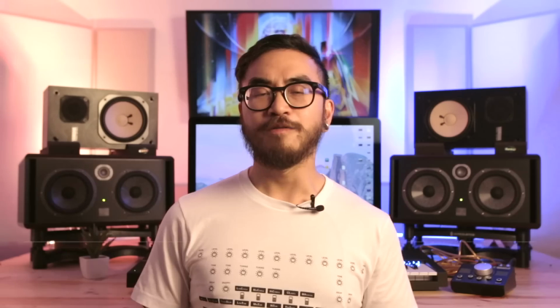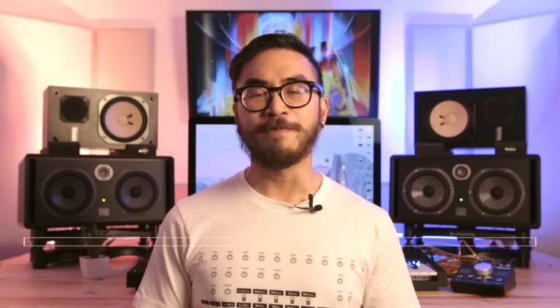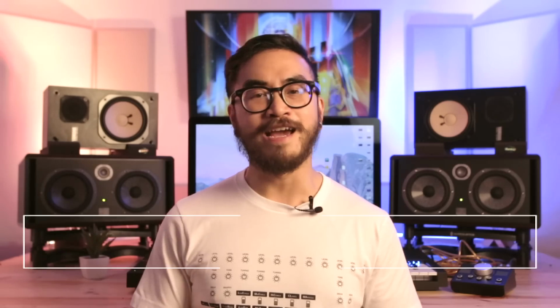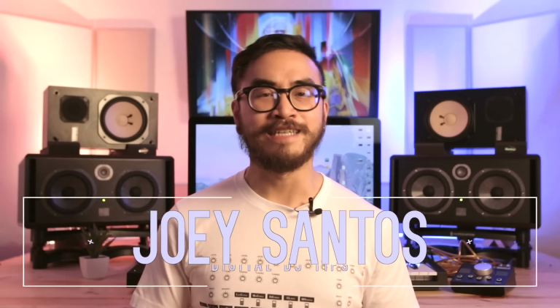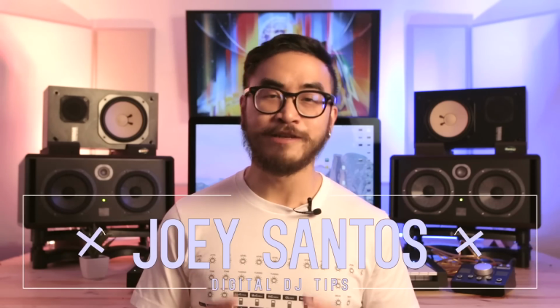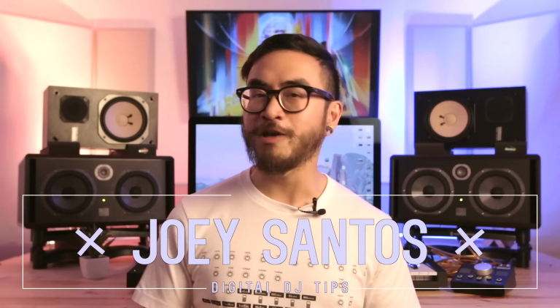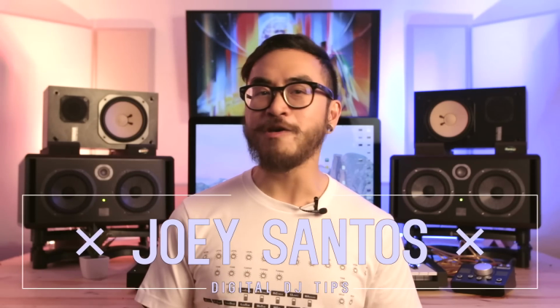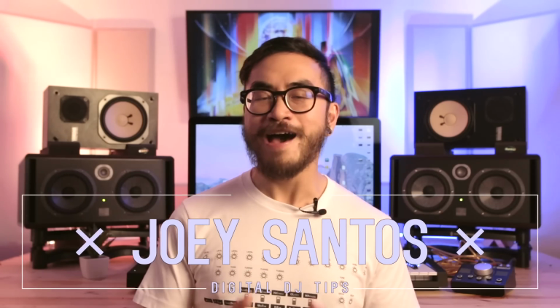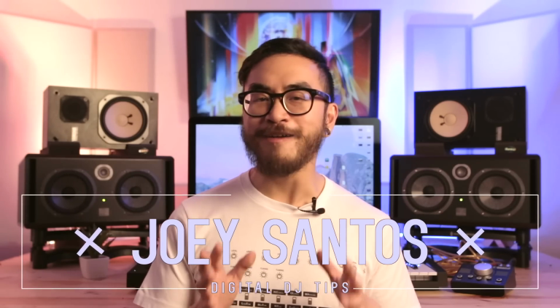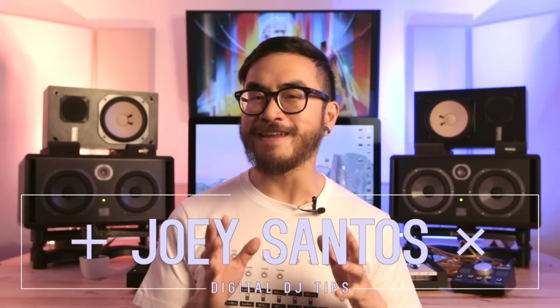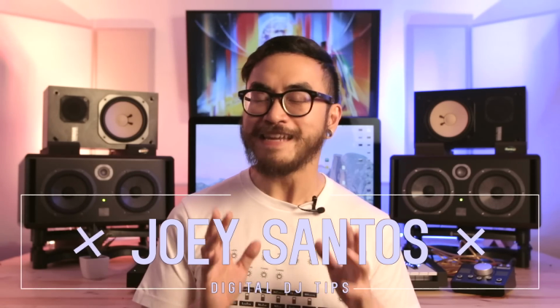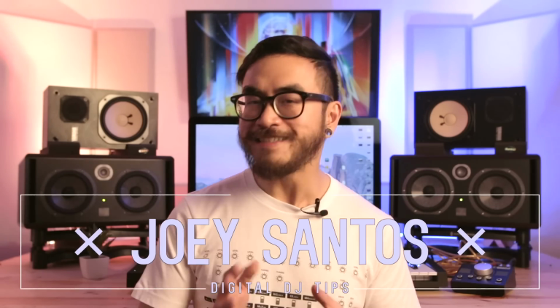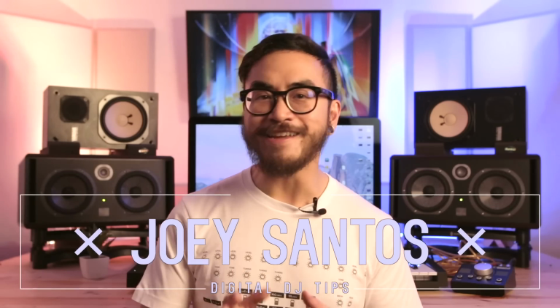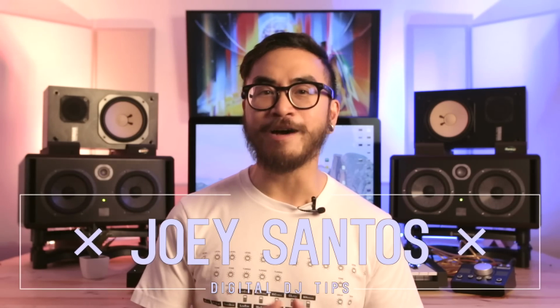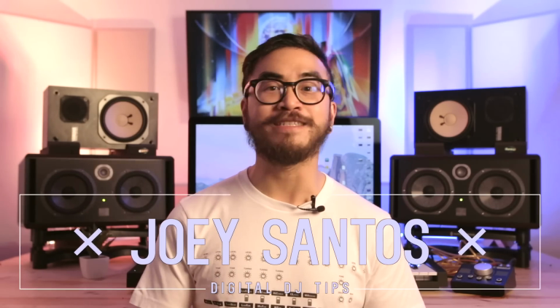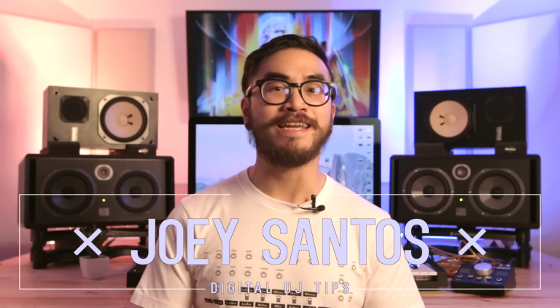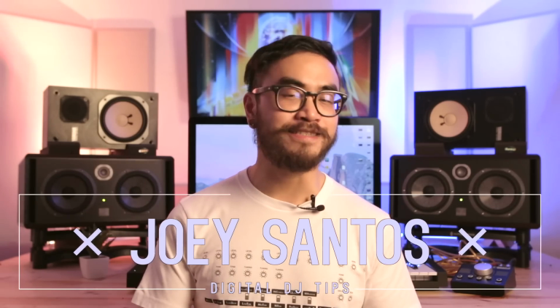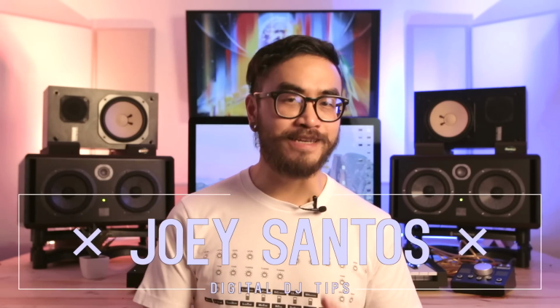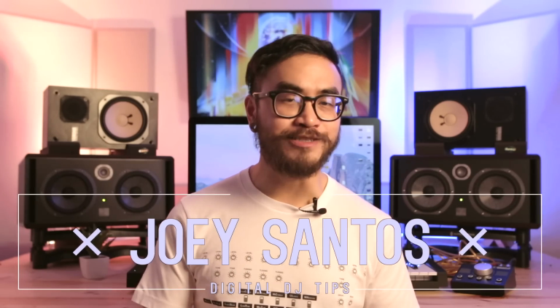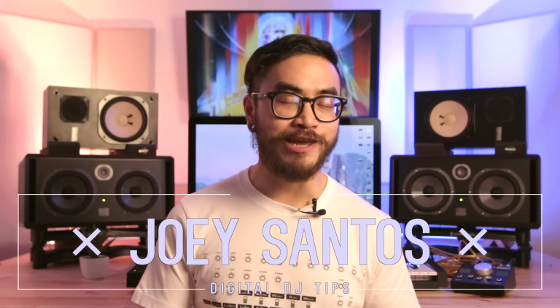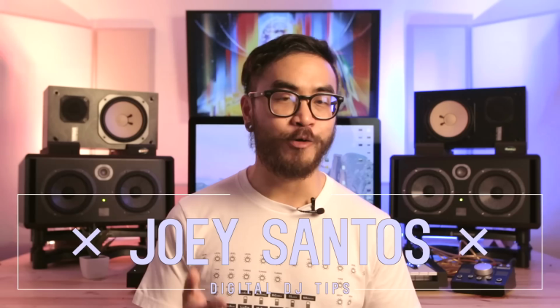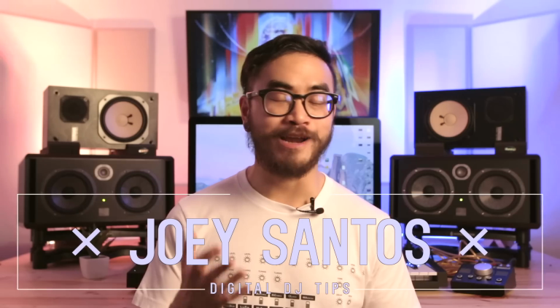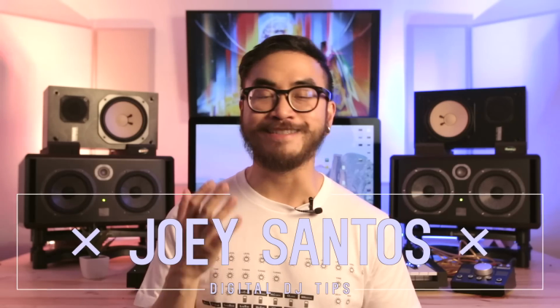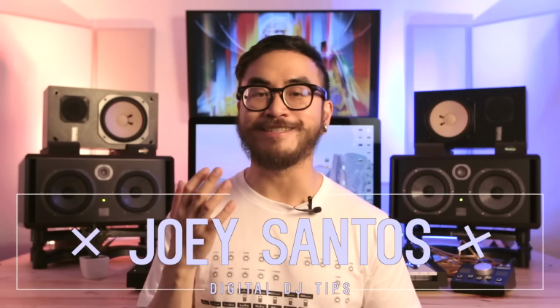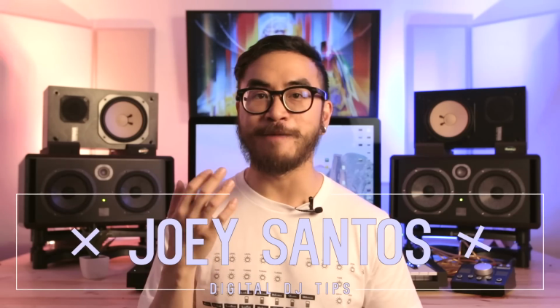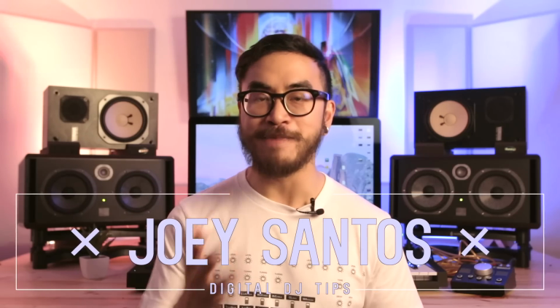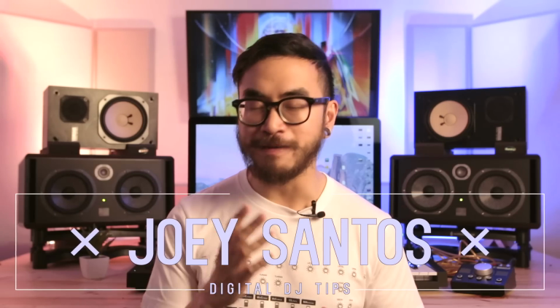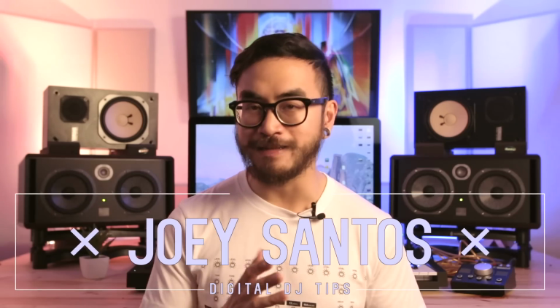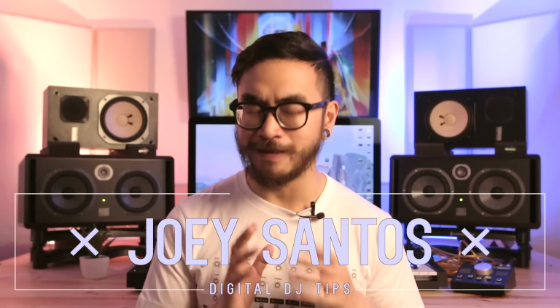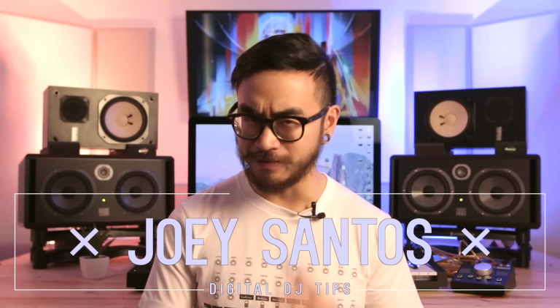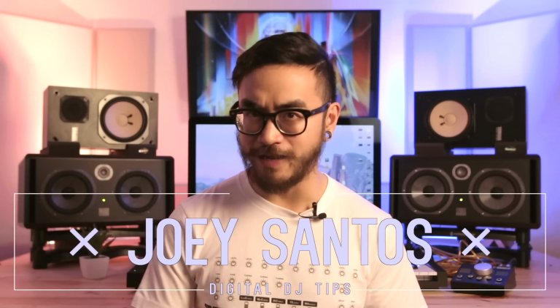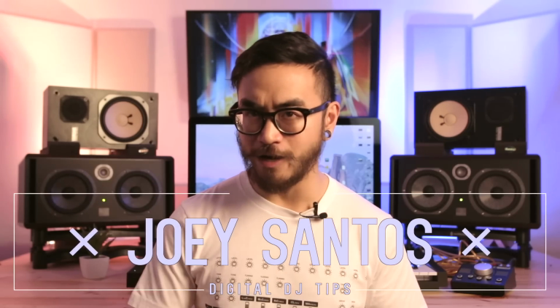What's up, you guys? I'm going to show you how you can easily update a CDJ or XDJ media player in this video.